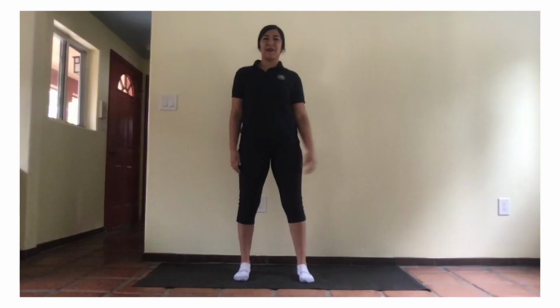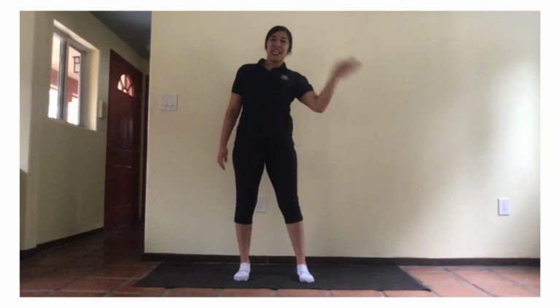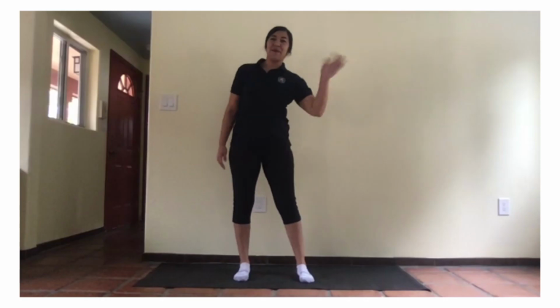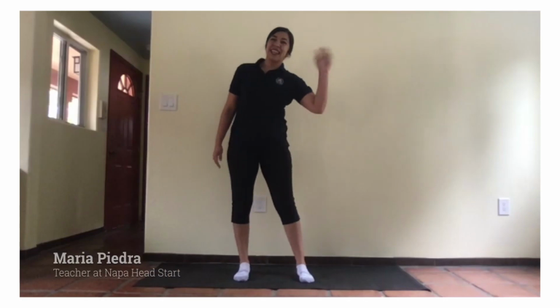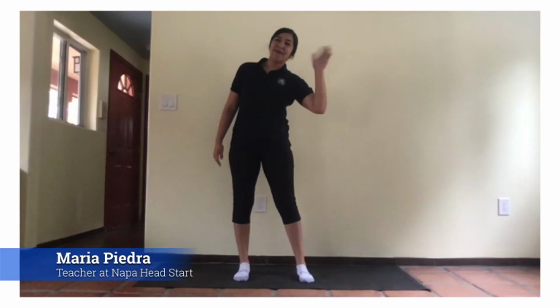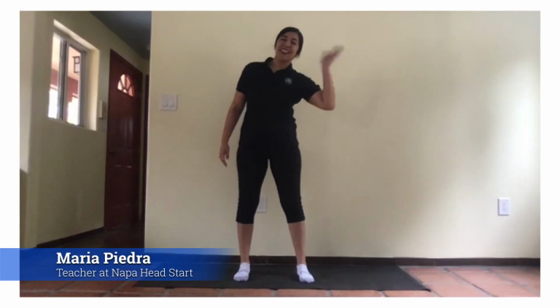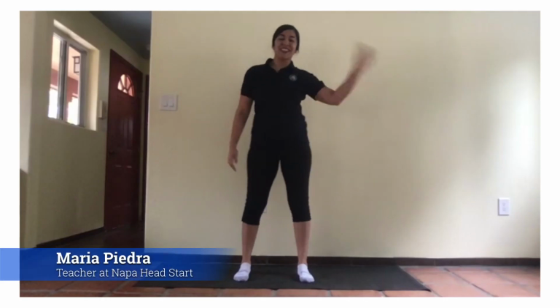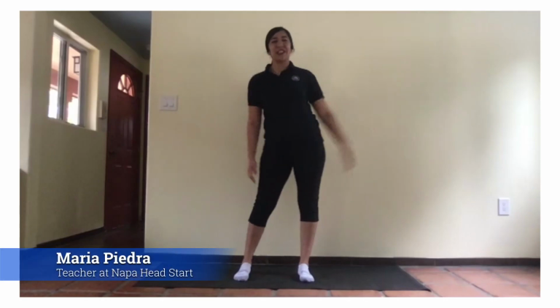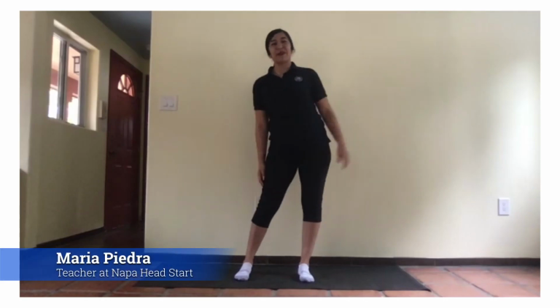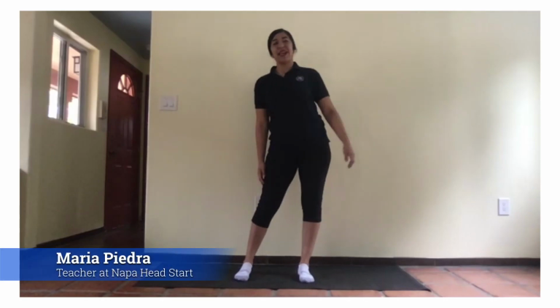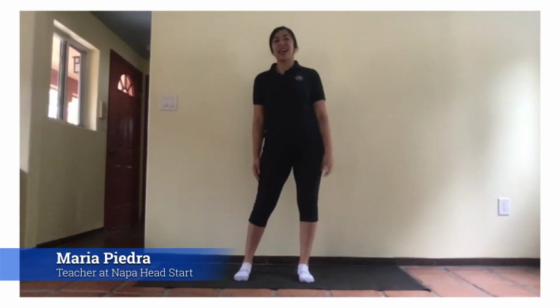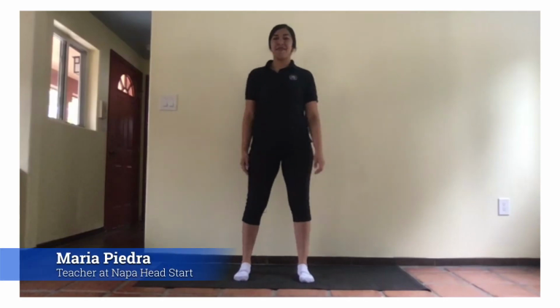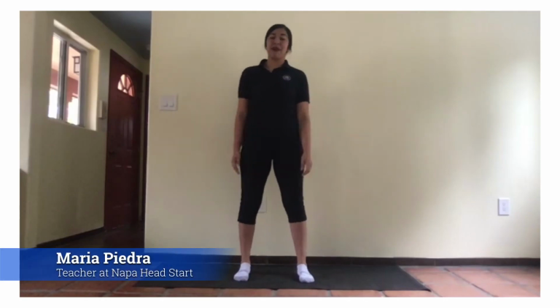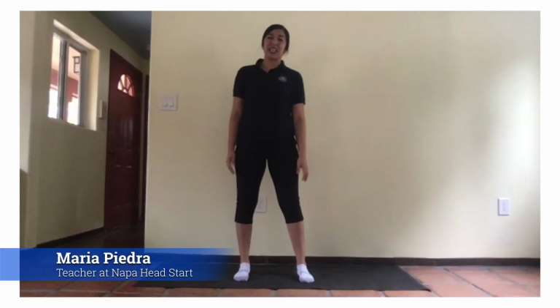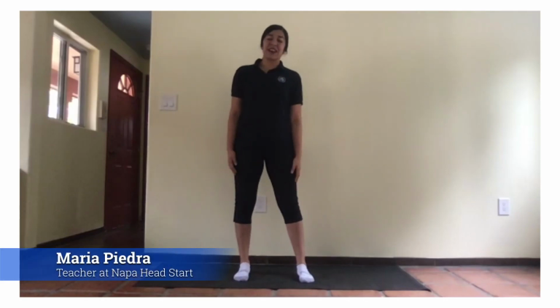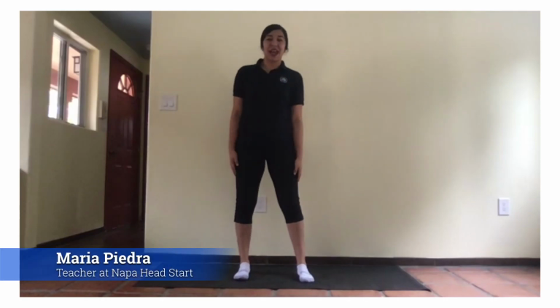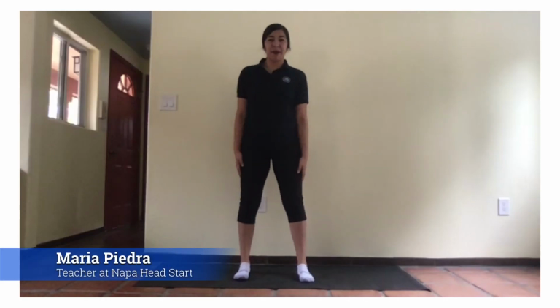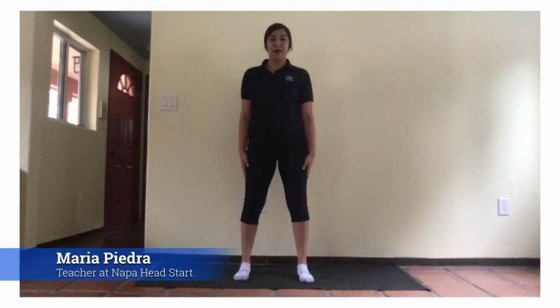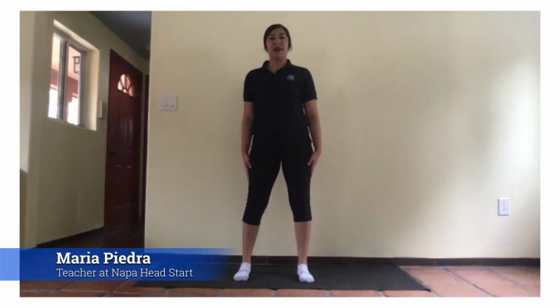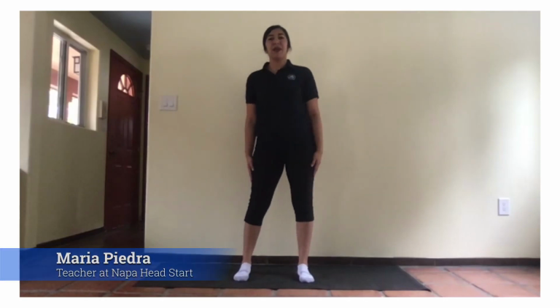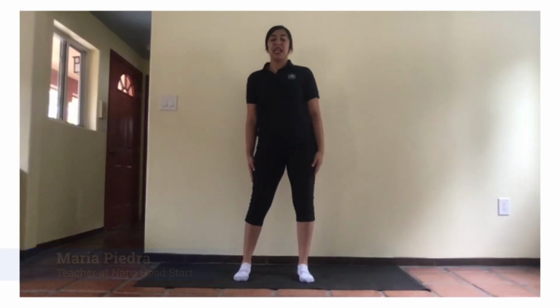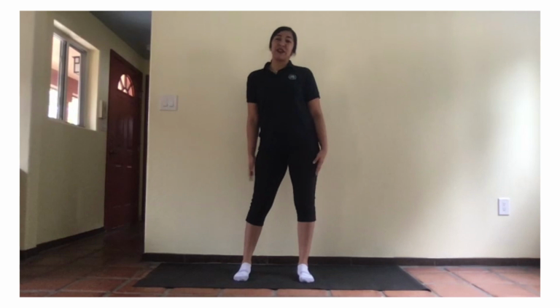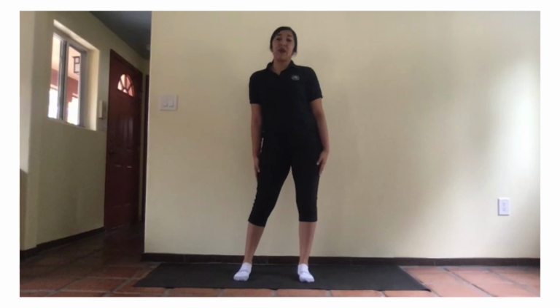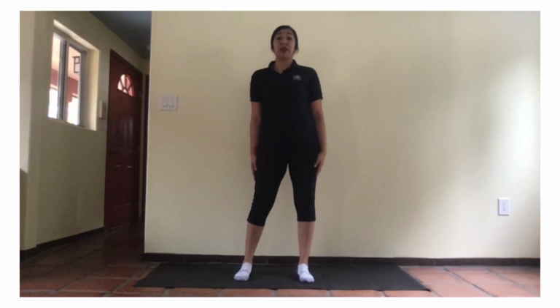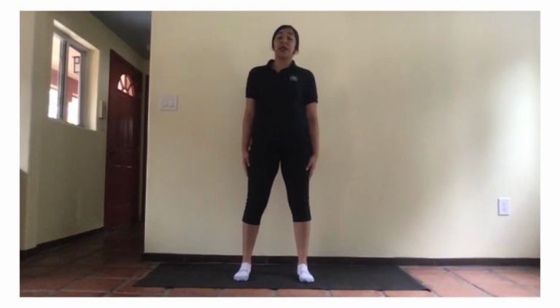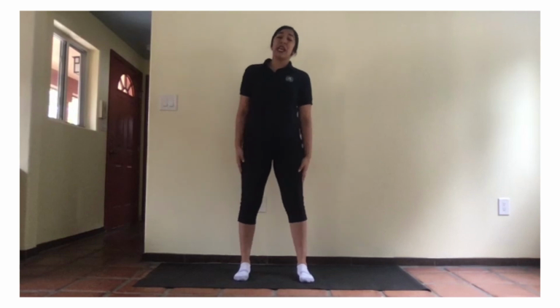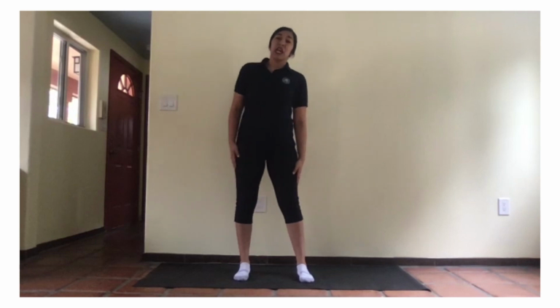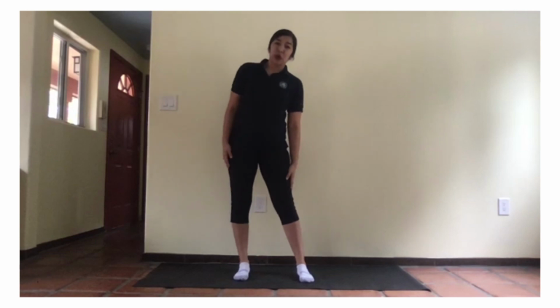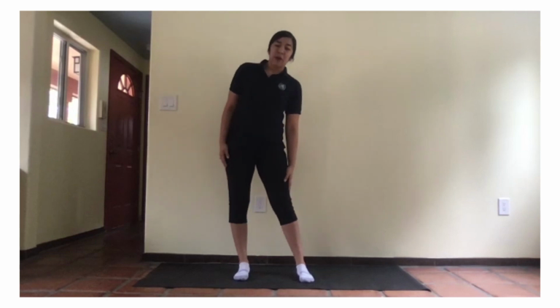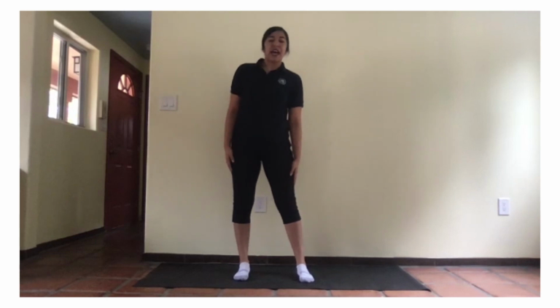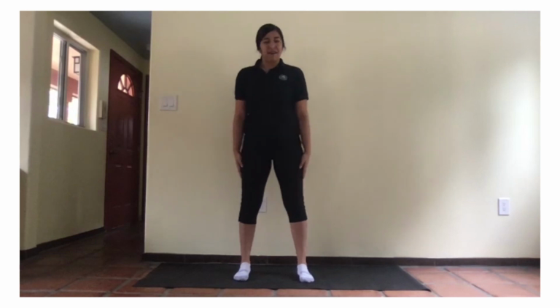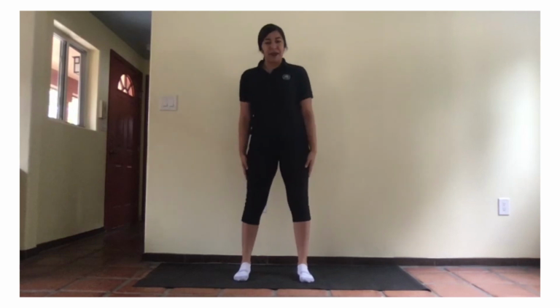Good morning, everybody. This is Teacher Maria. I am from Head Start. And today, we'll be doing yoga with alphabets.